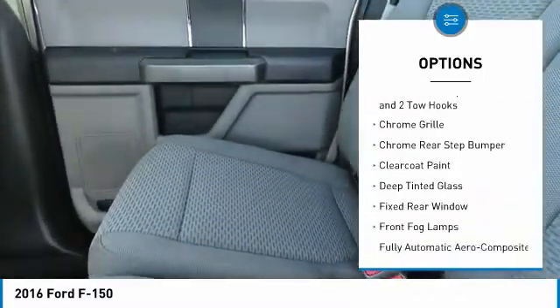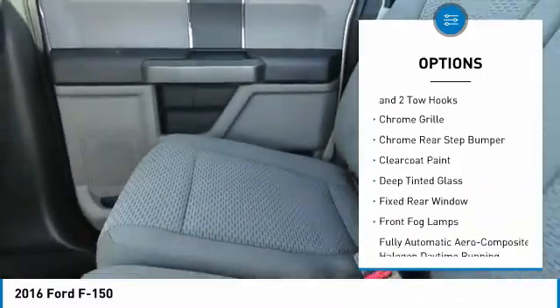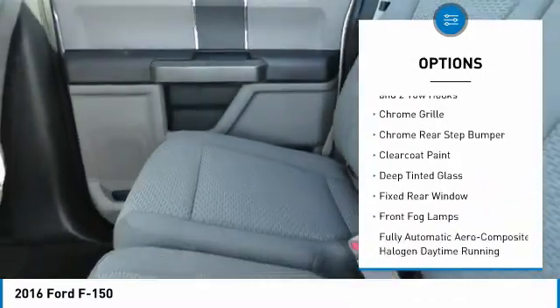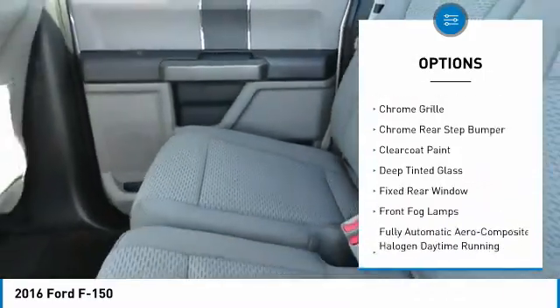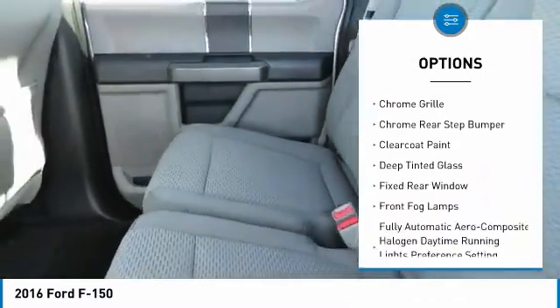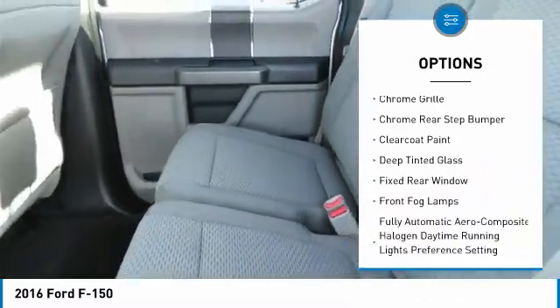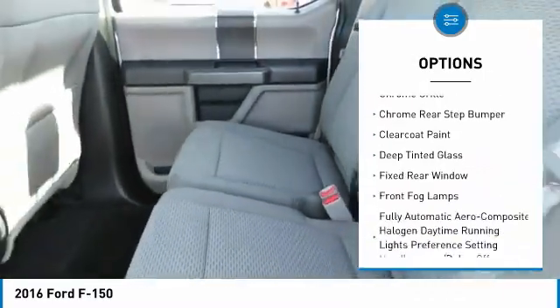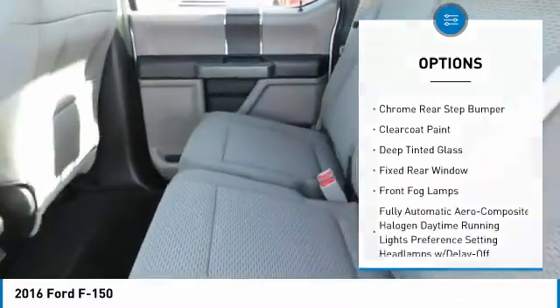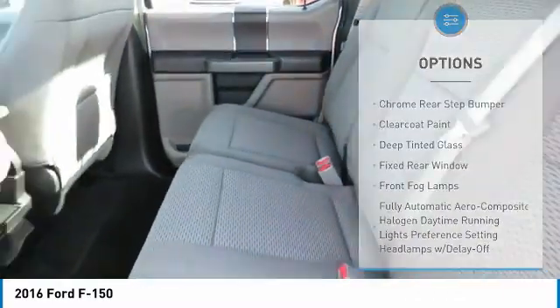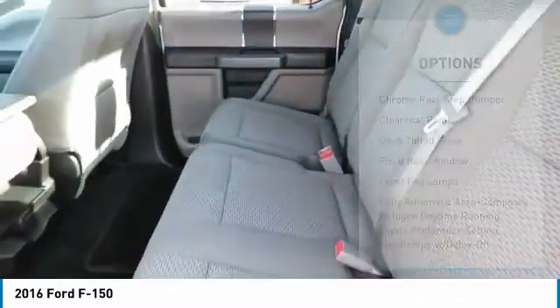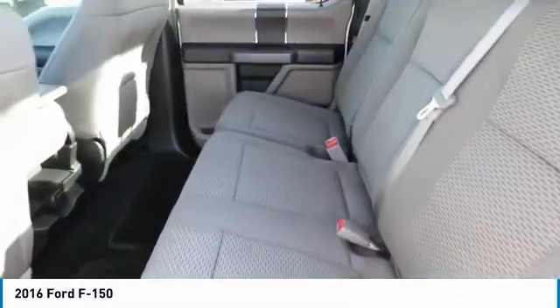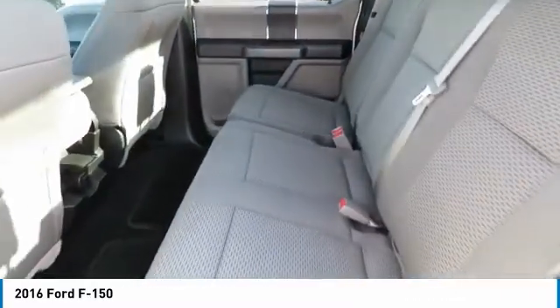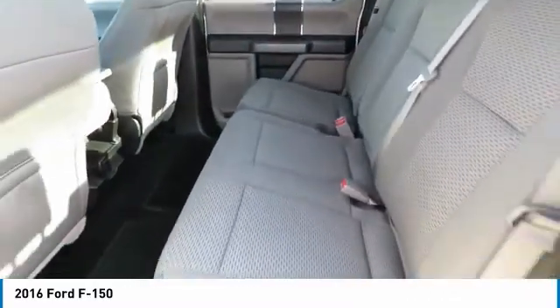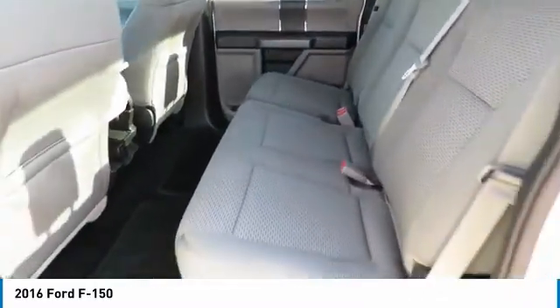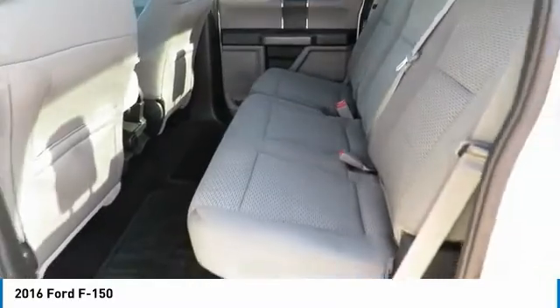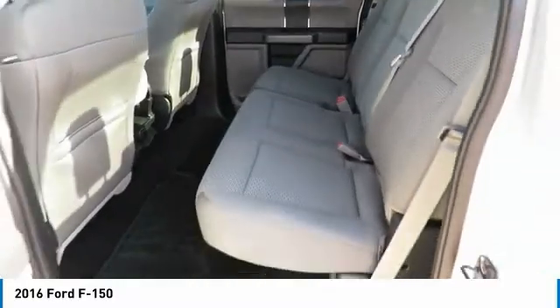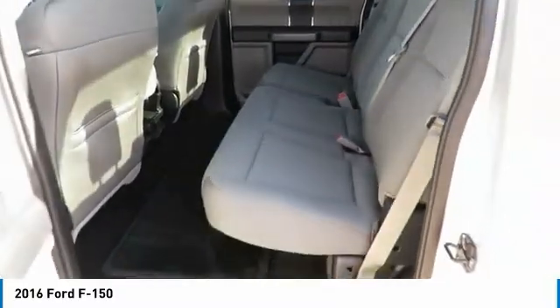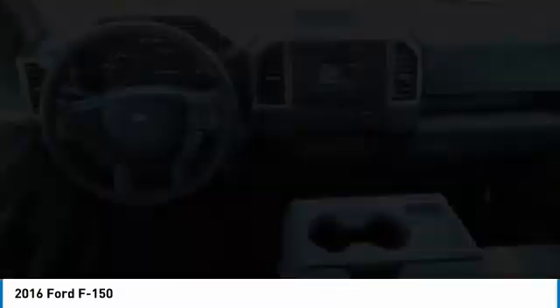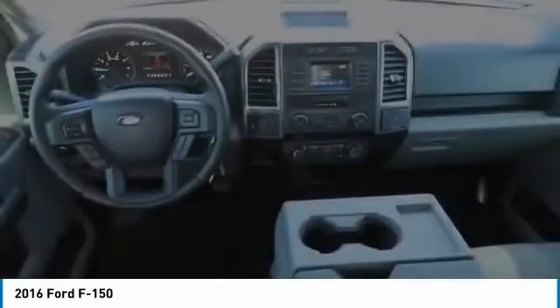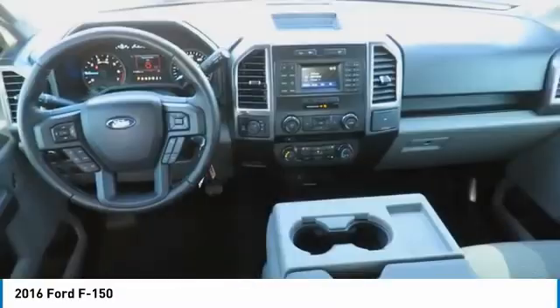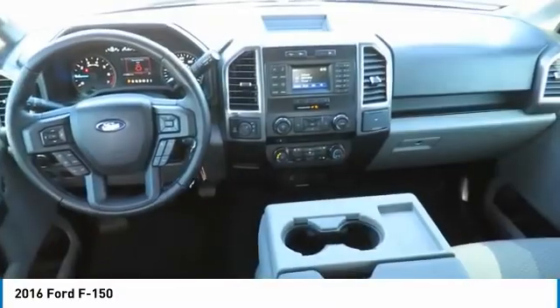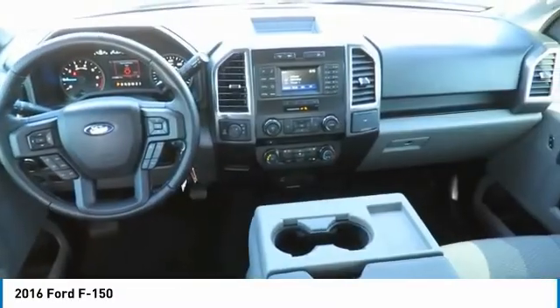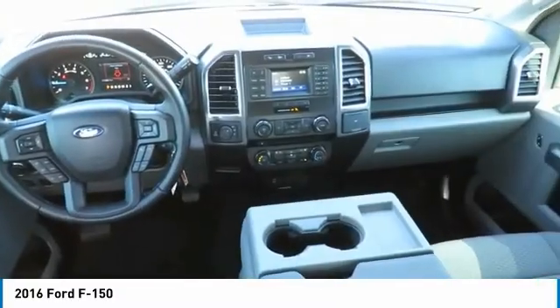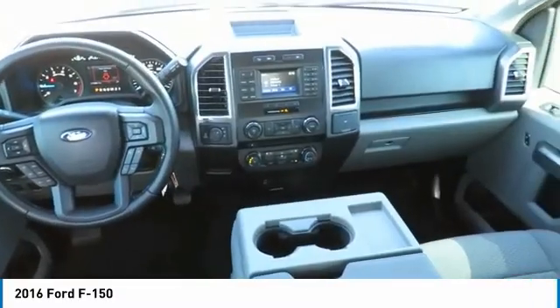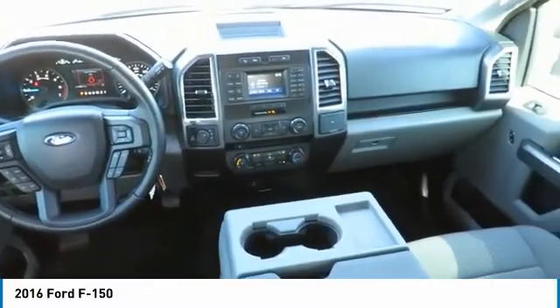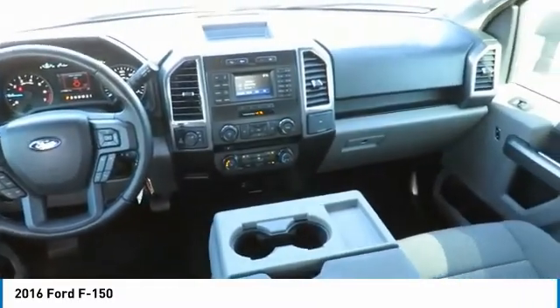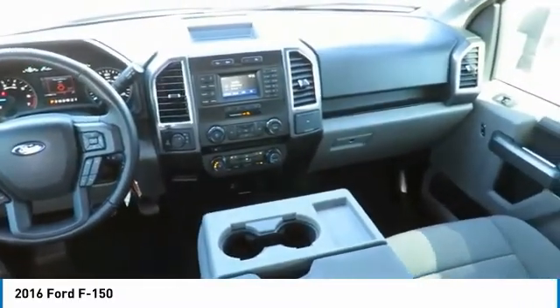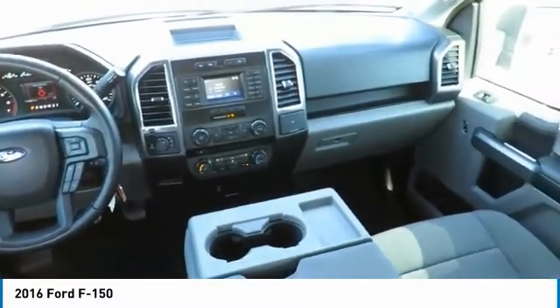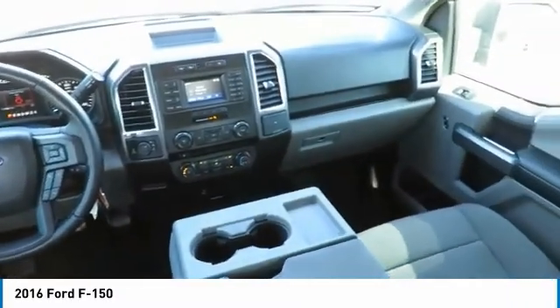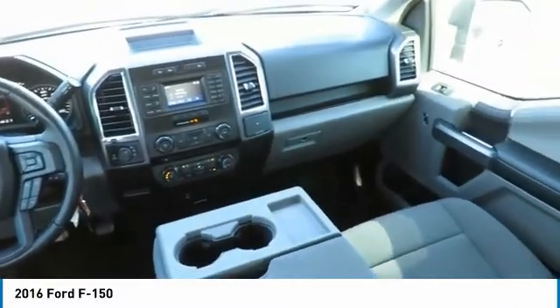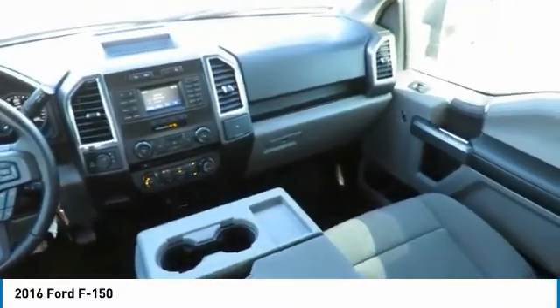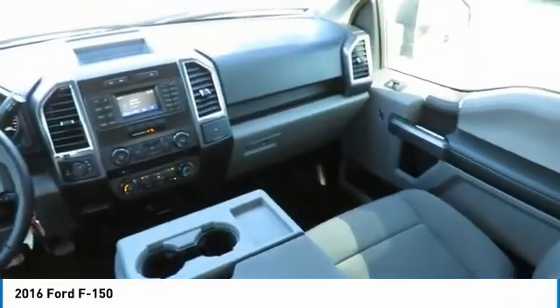Brake assist, perimeter alarm, tinted glass, black door handles. Come see the car for yourself.